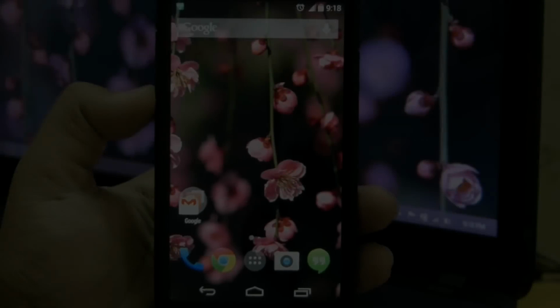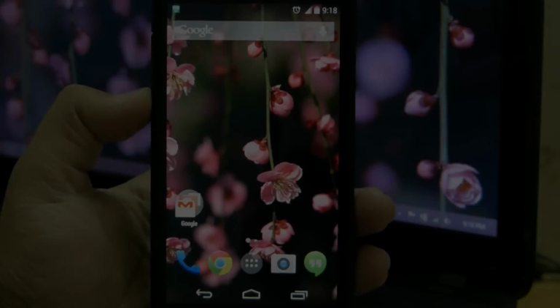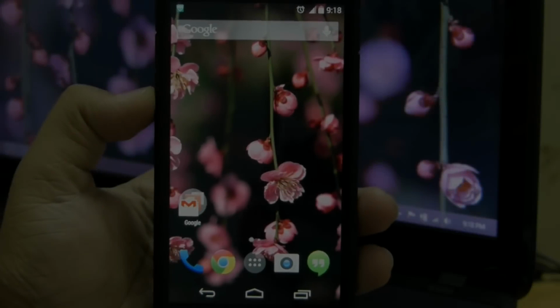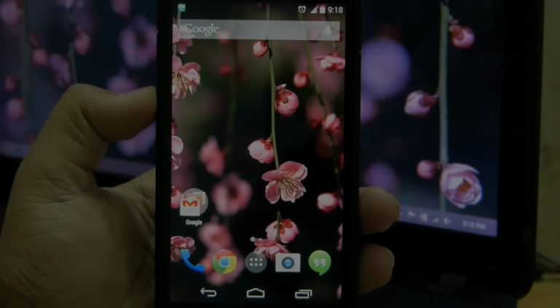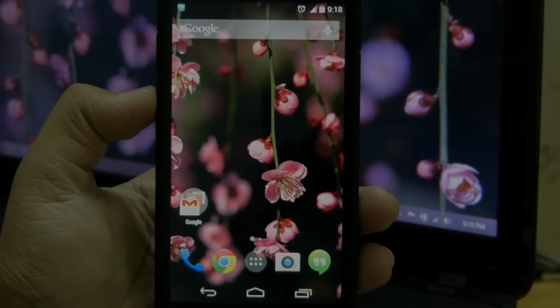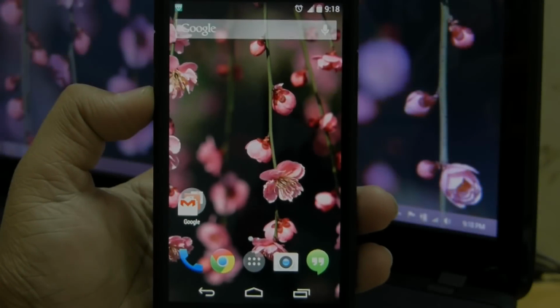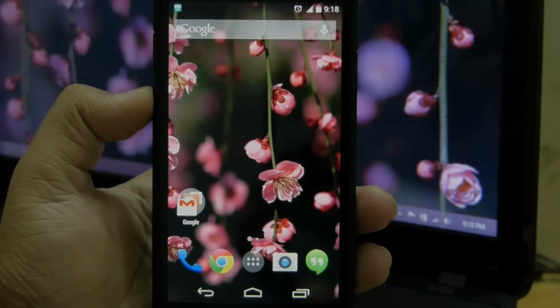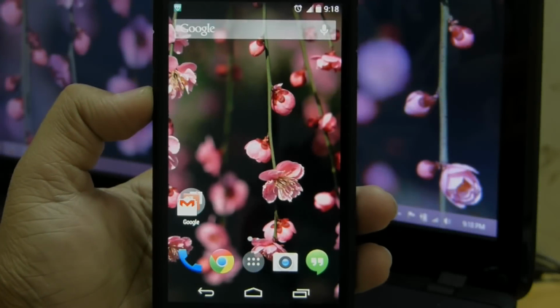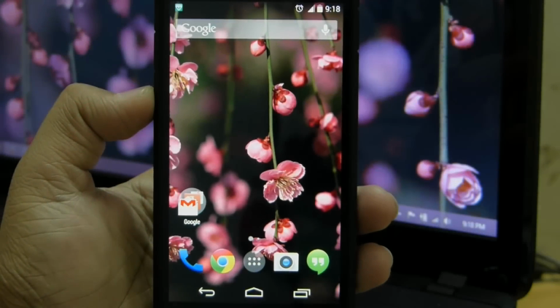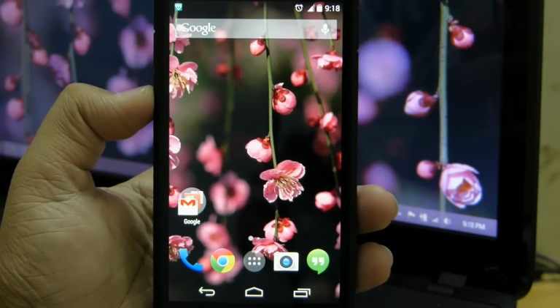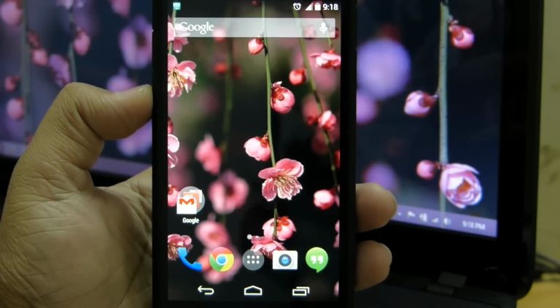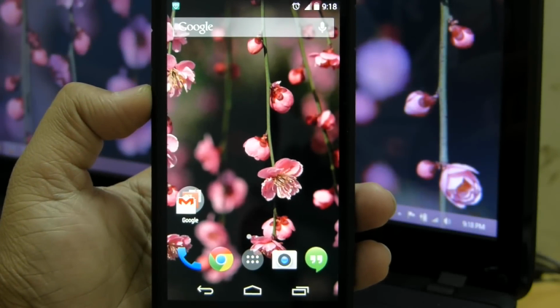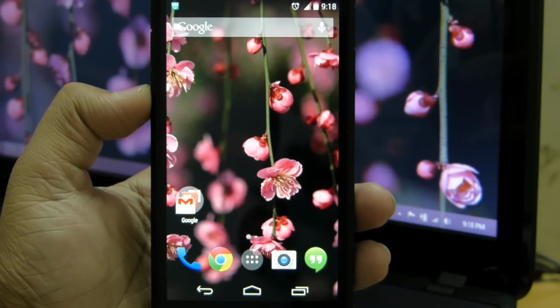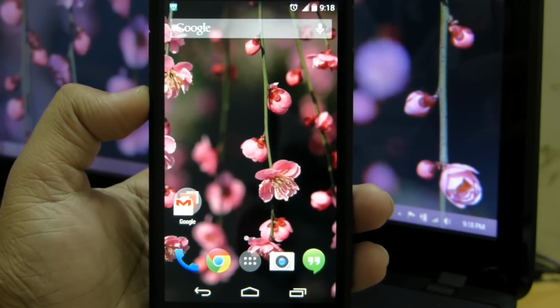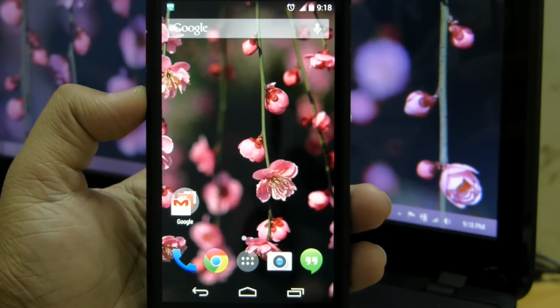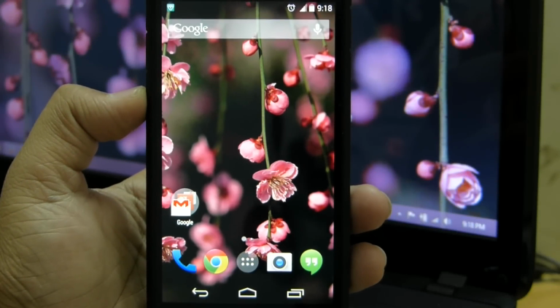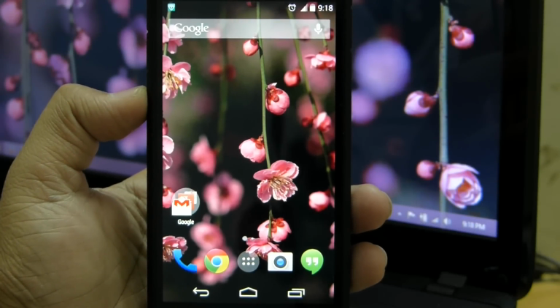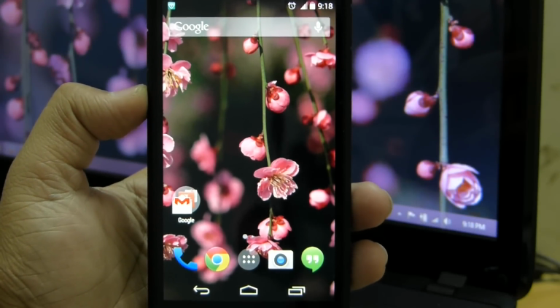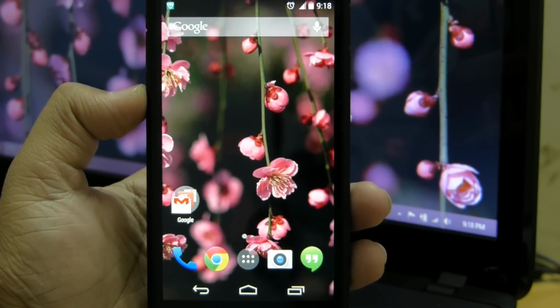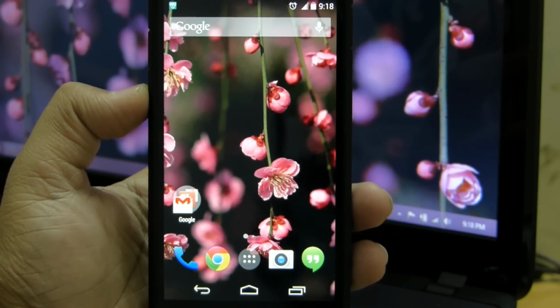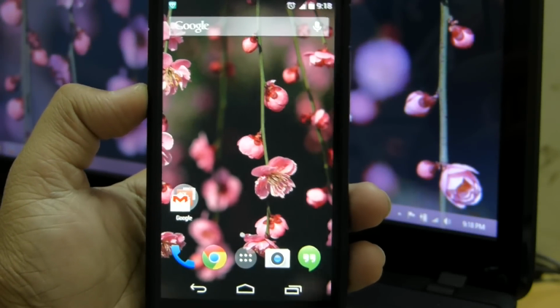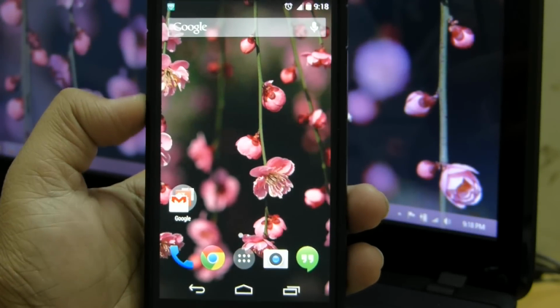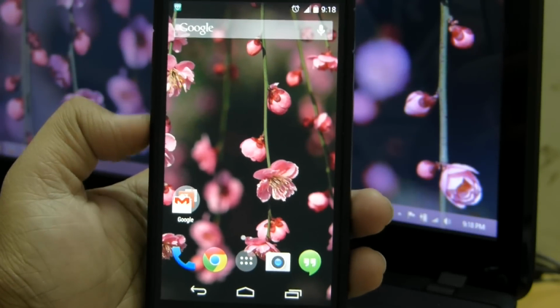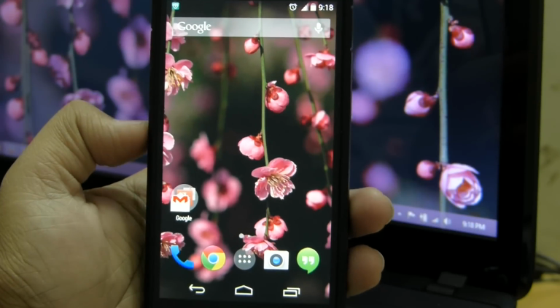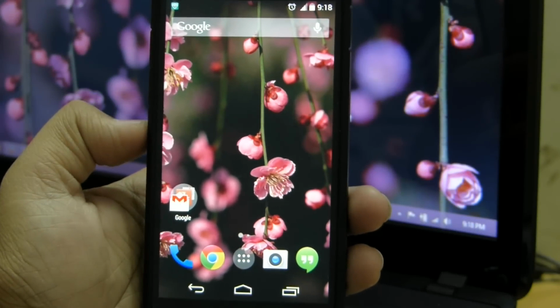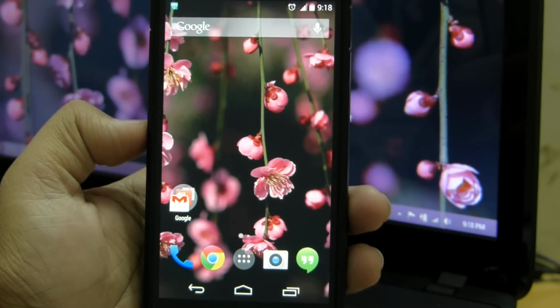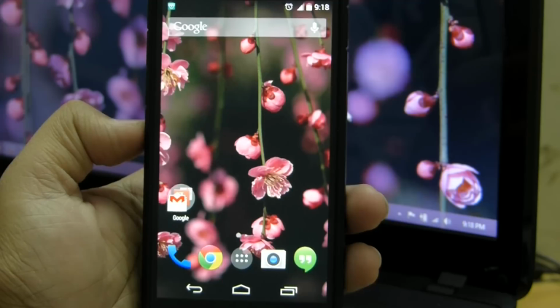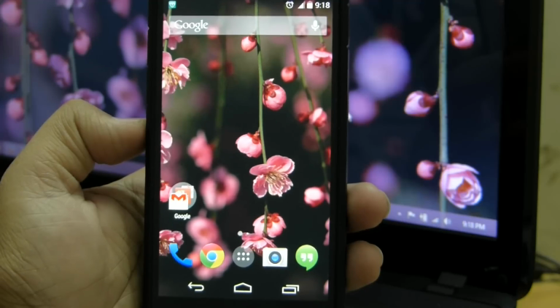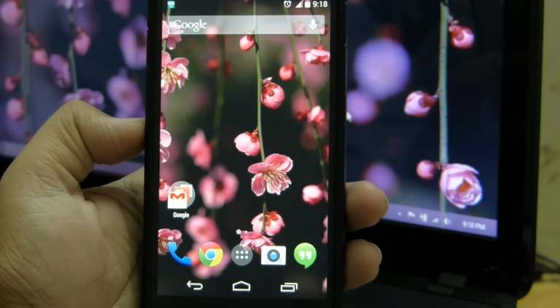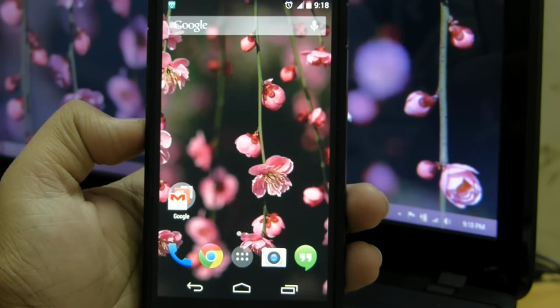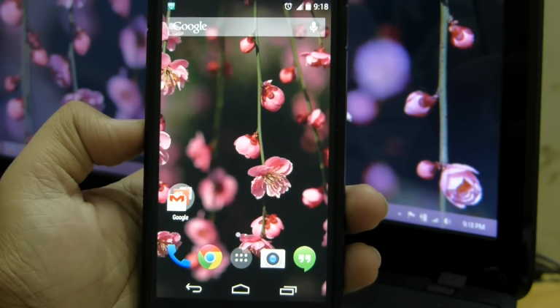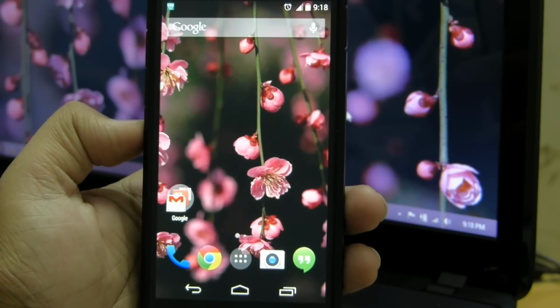Hello everyone, this is Shashank from TechnoVision, and in this video we are going to root the Nexus 5. So let's get started.